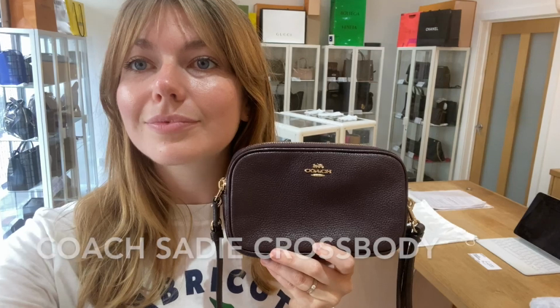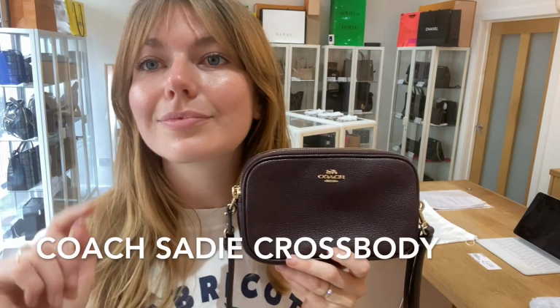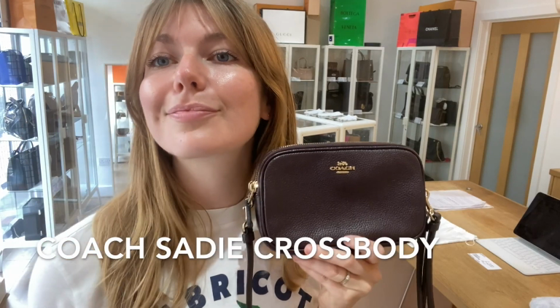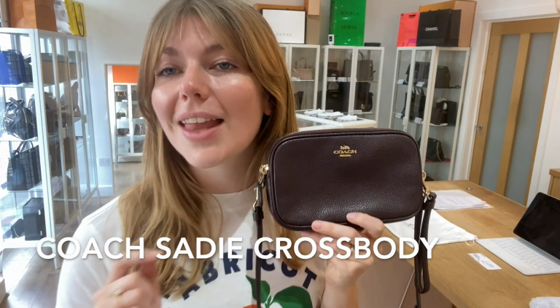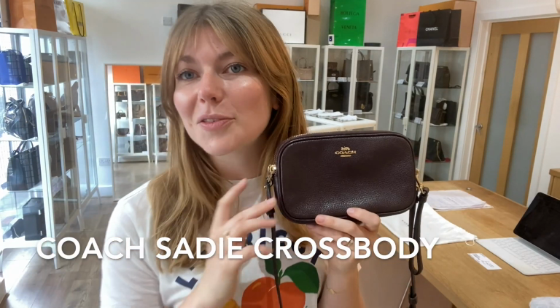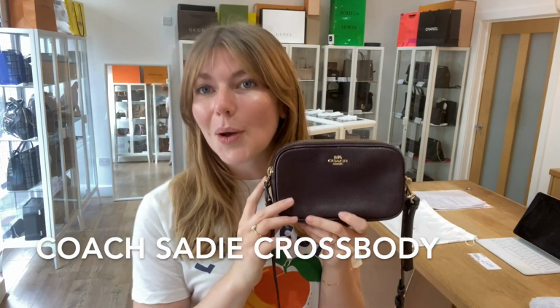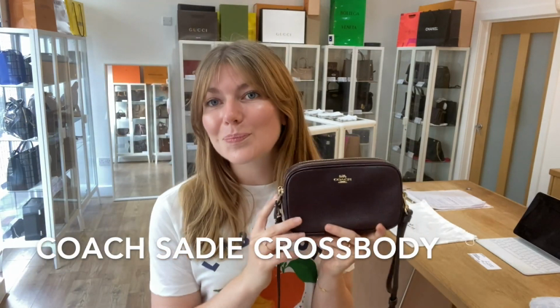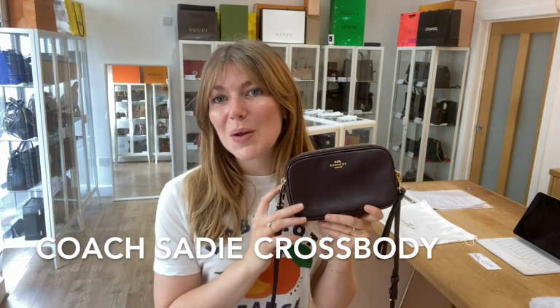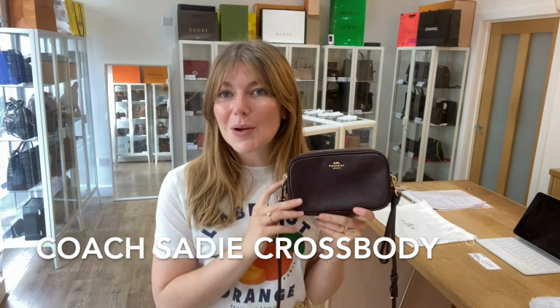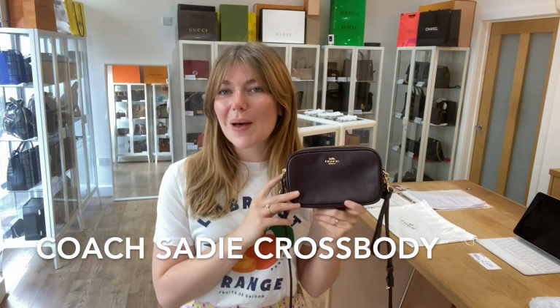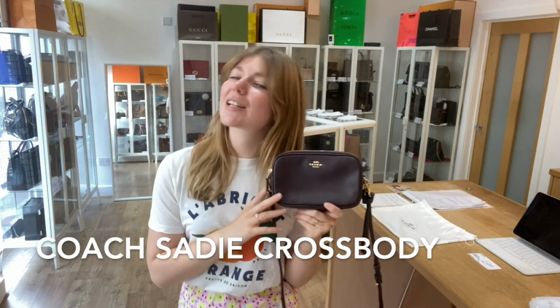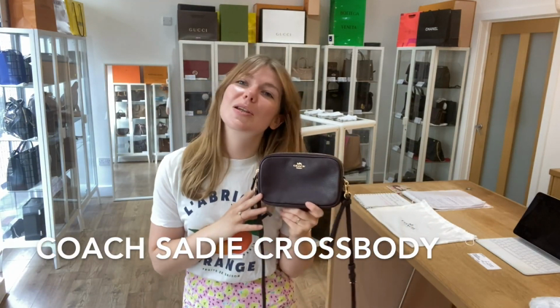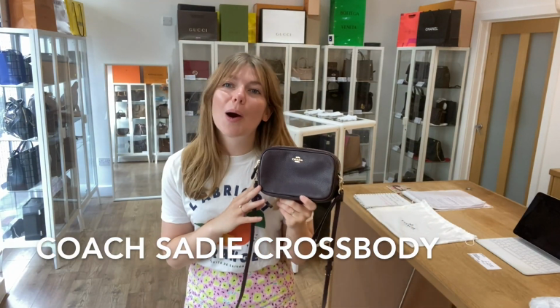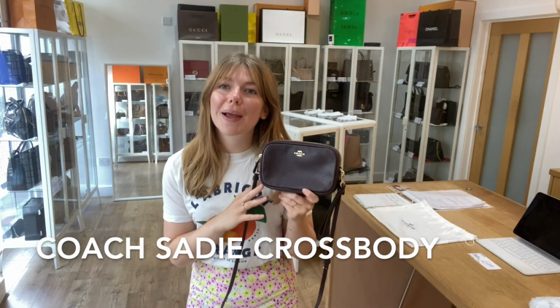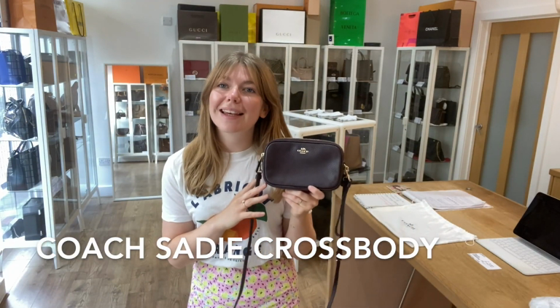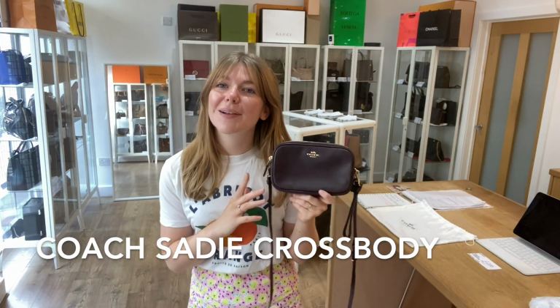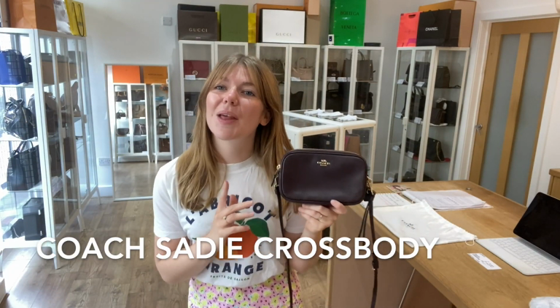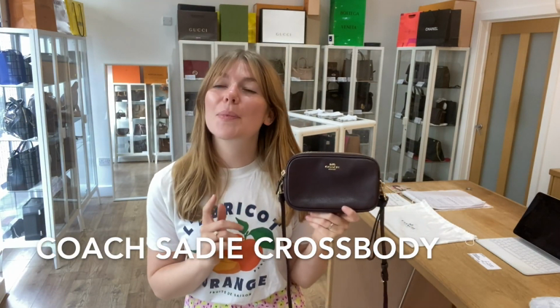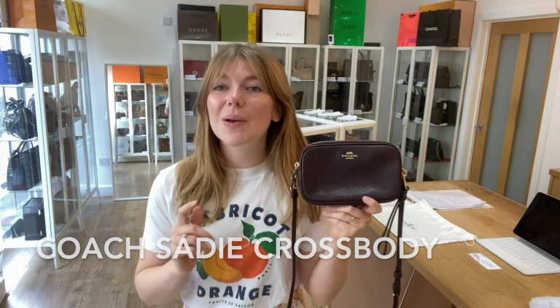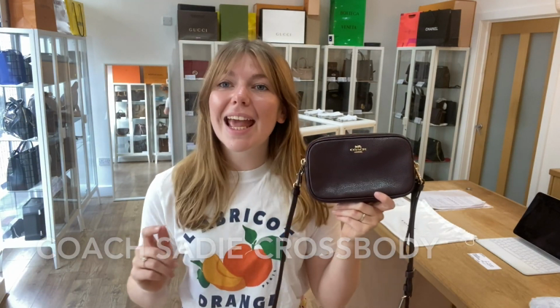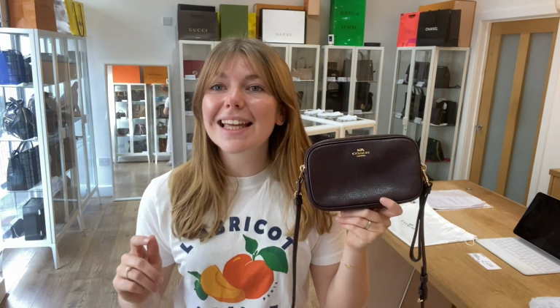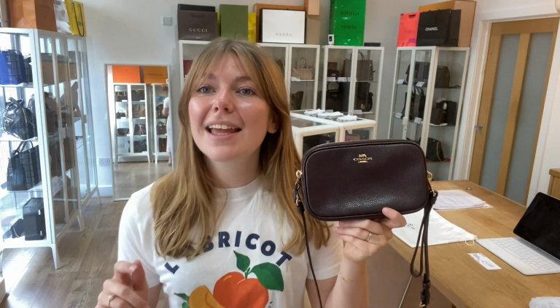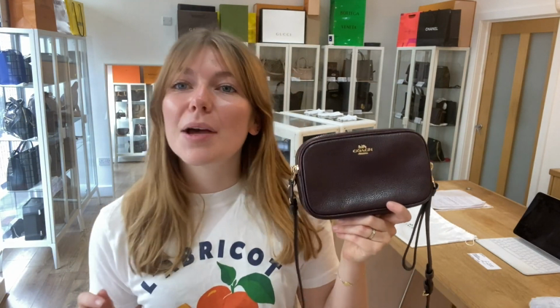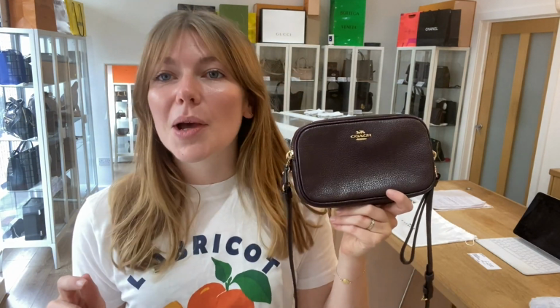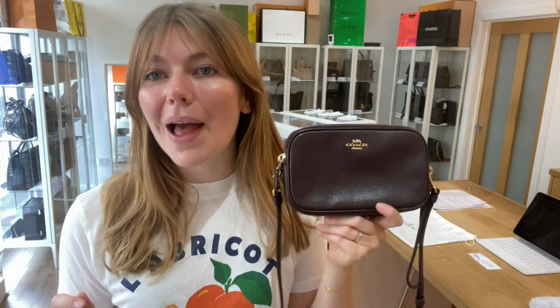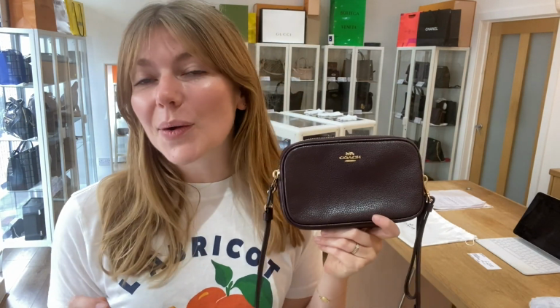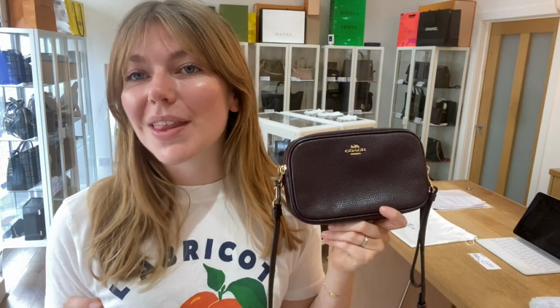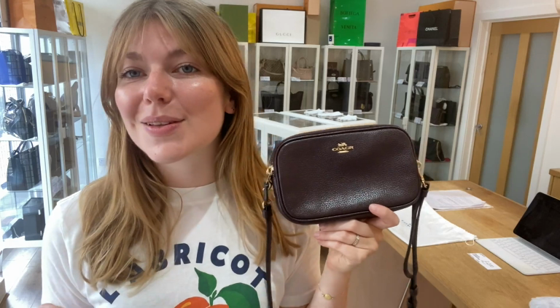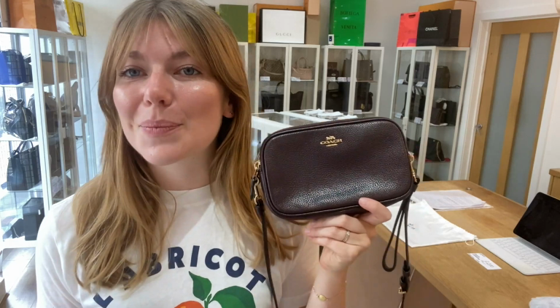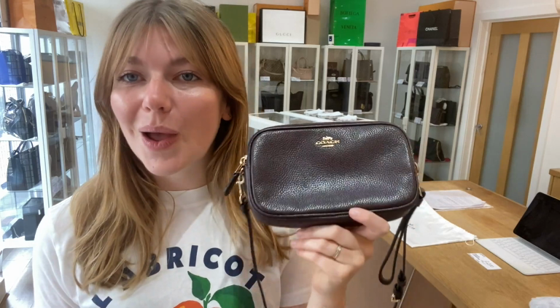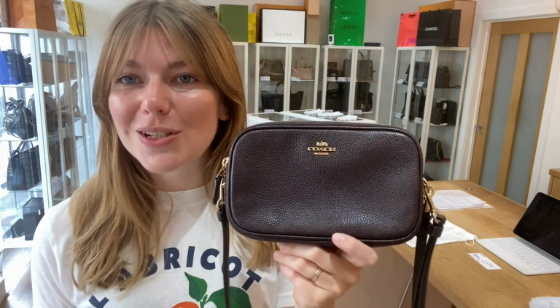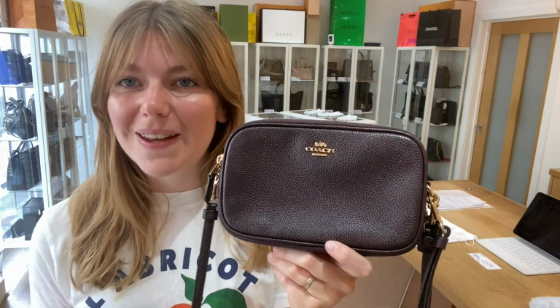Hi everyone, welcome back to Arm Candy. I hope you're all okay and we are back with some Coach today.